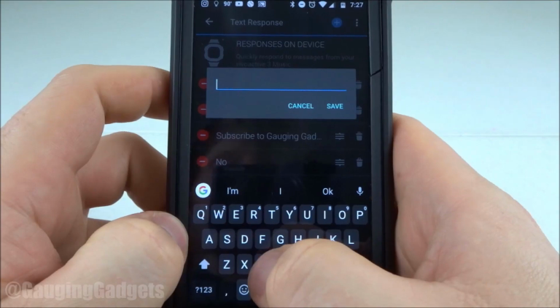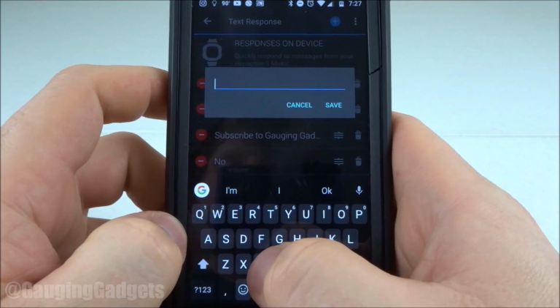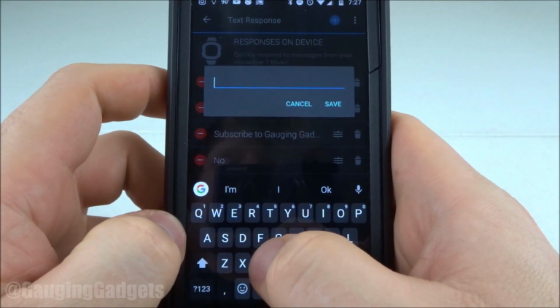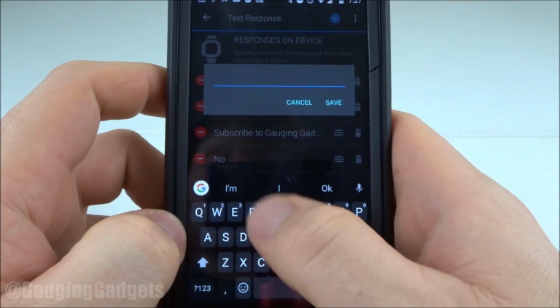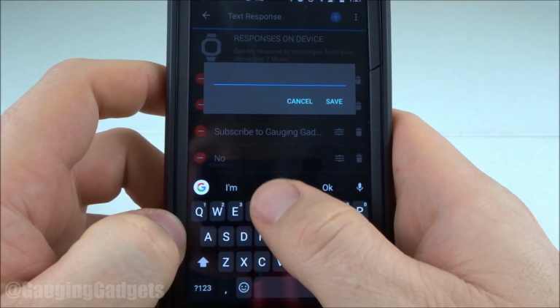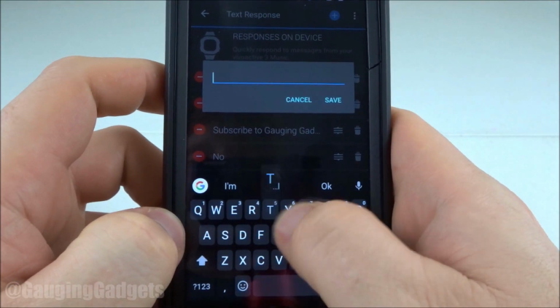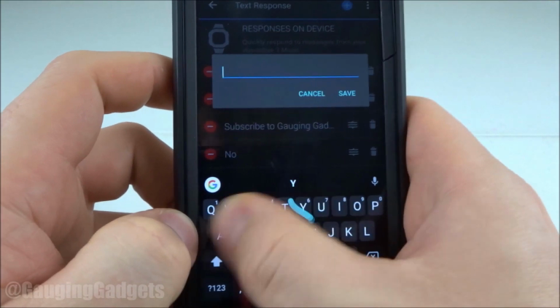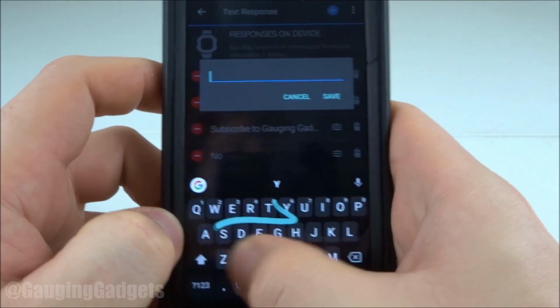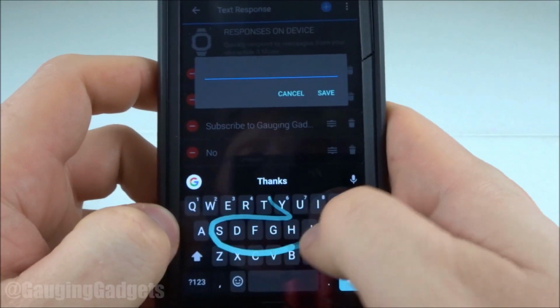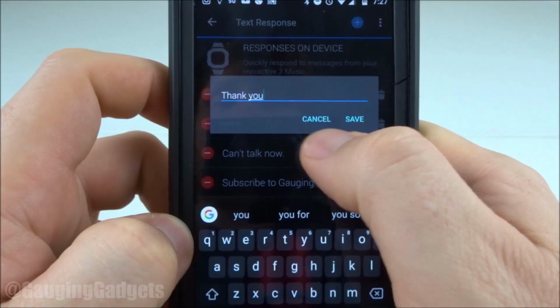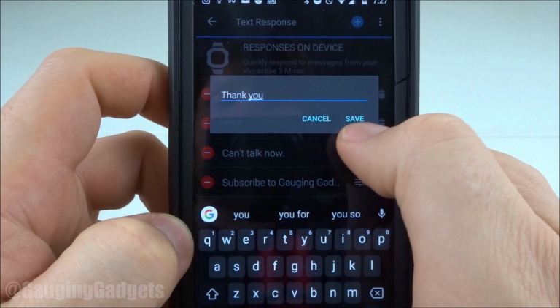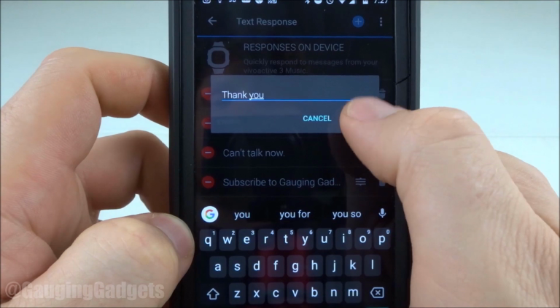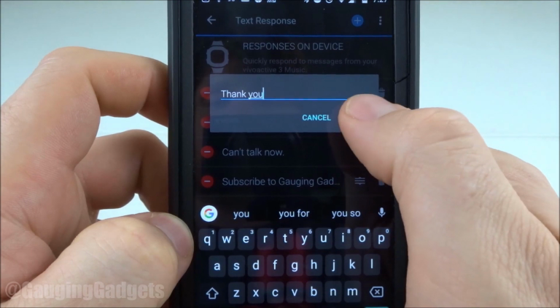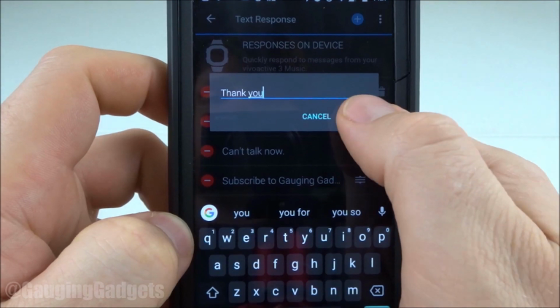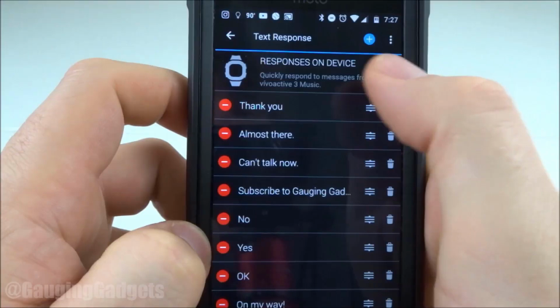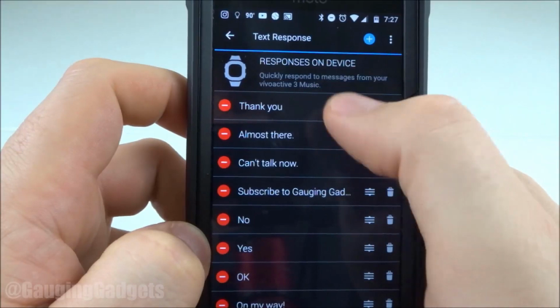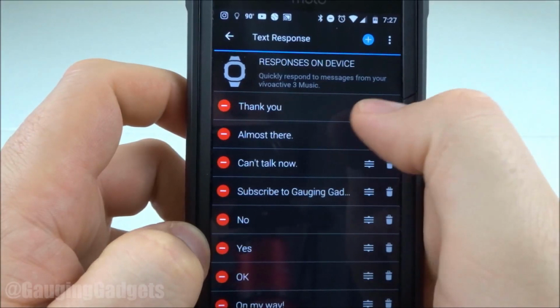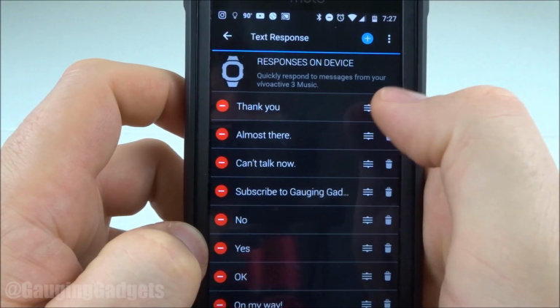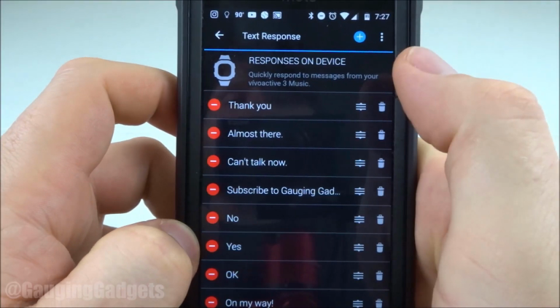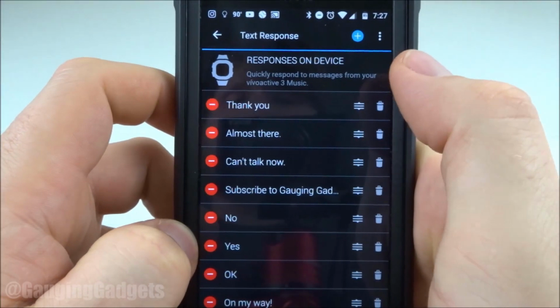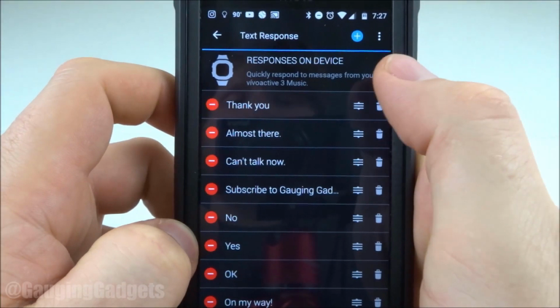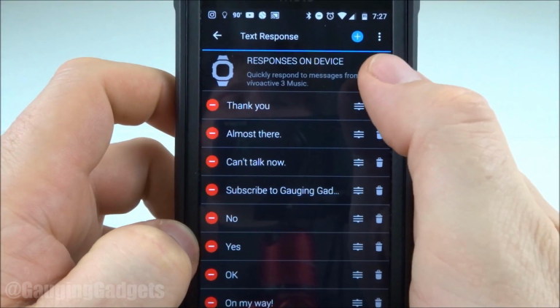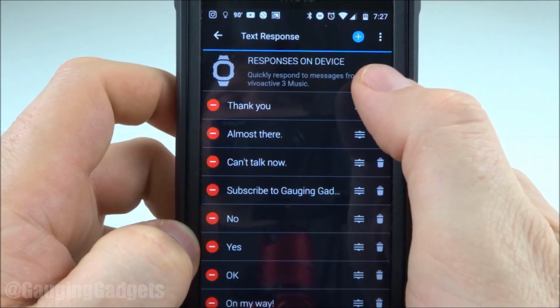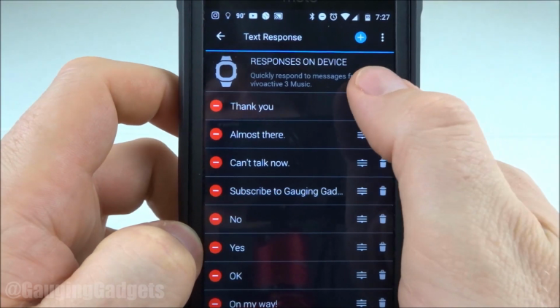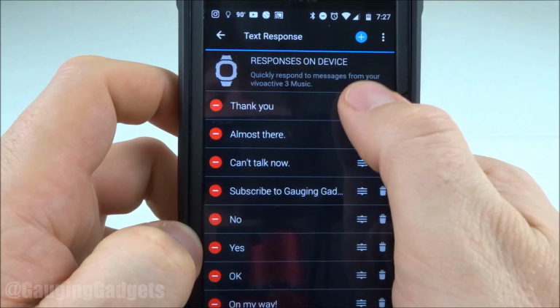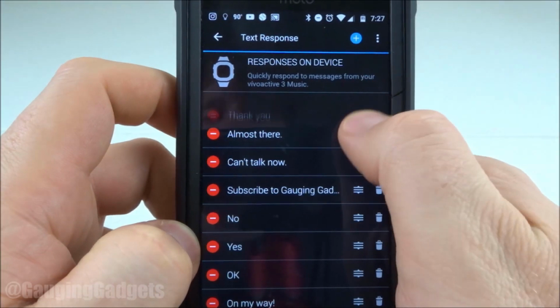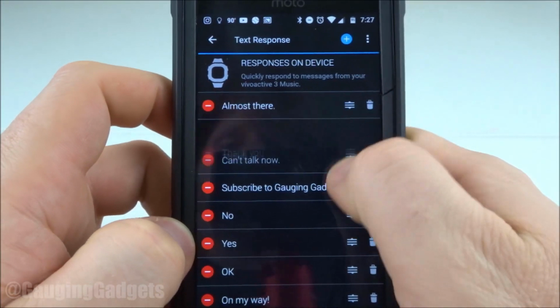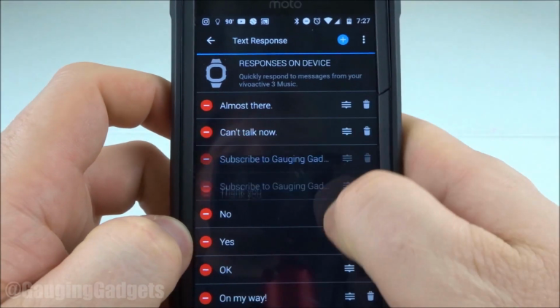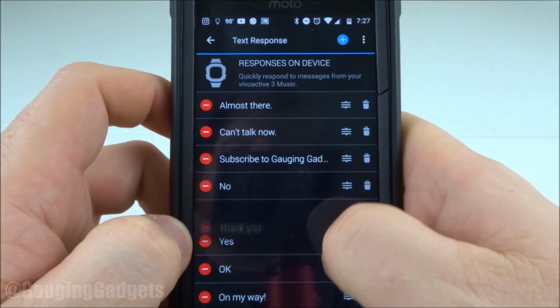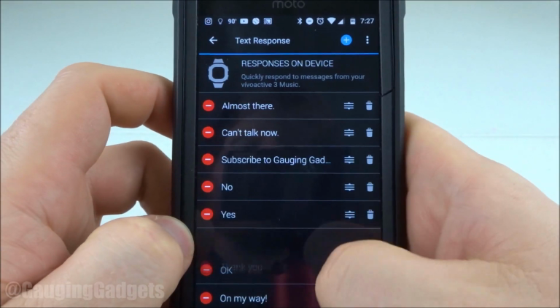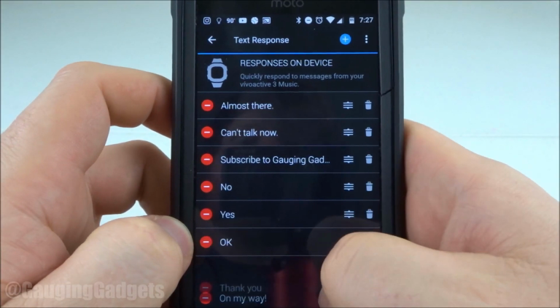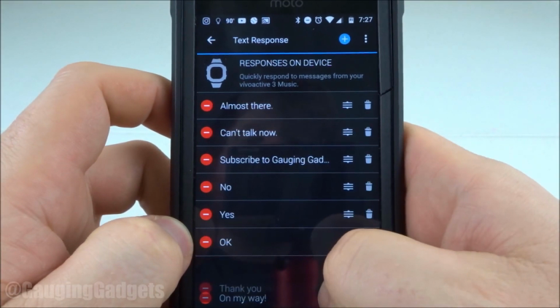I'm just going to type 'thank you' and then click save. As you can see, it puts it at the top of the list, and then you can arrange it however you'd like.